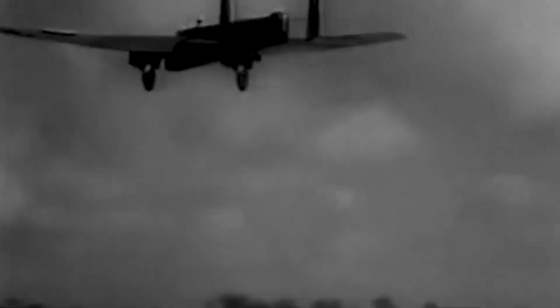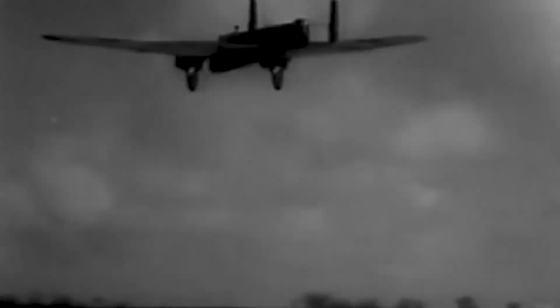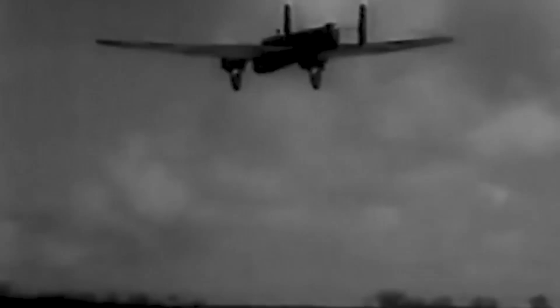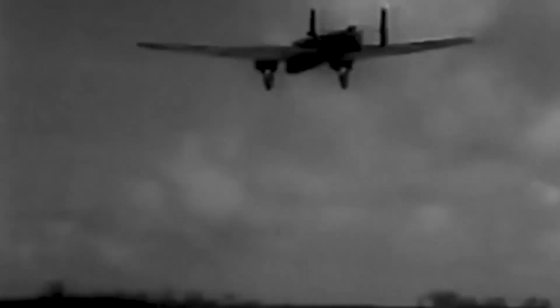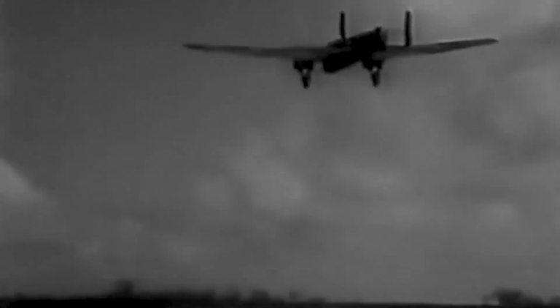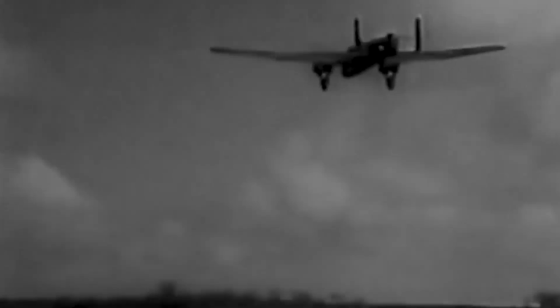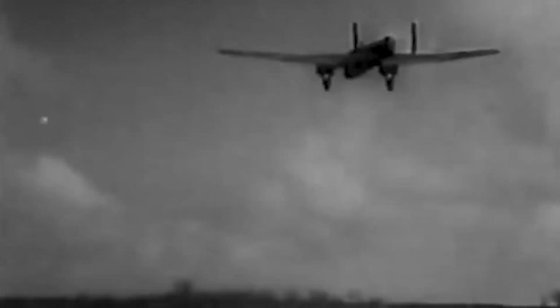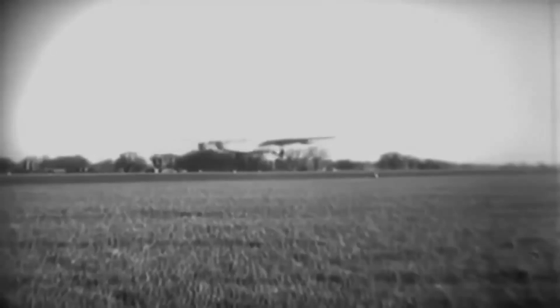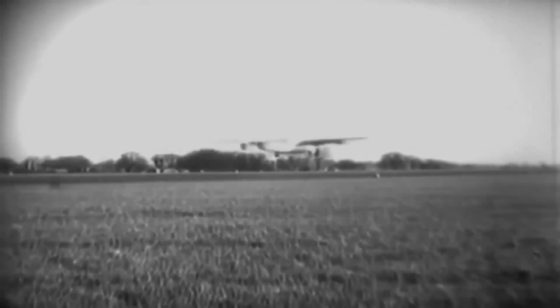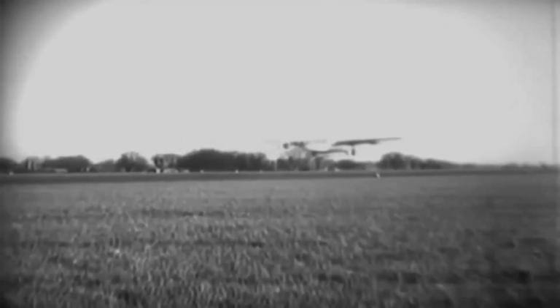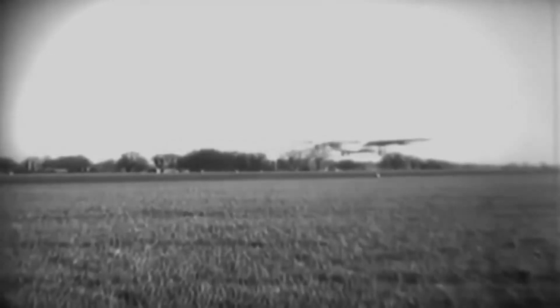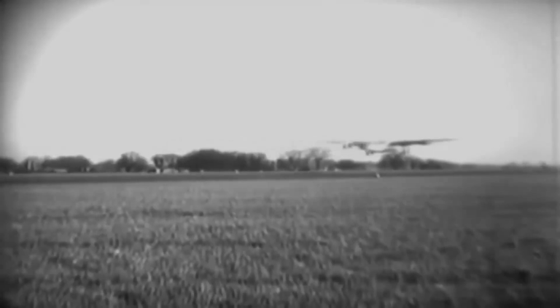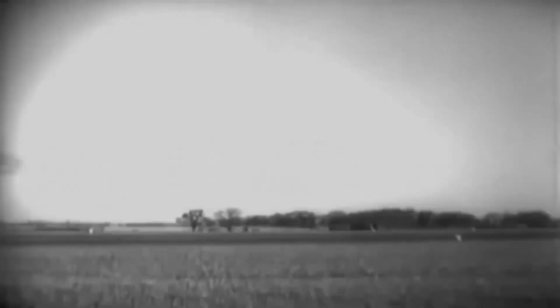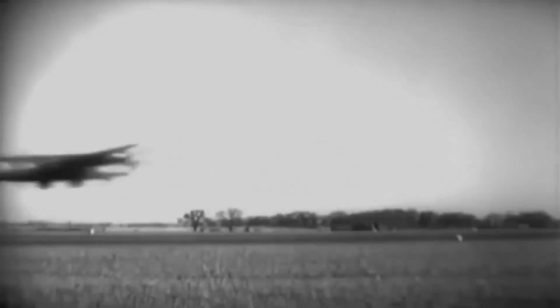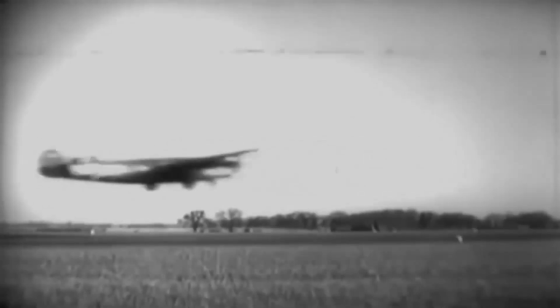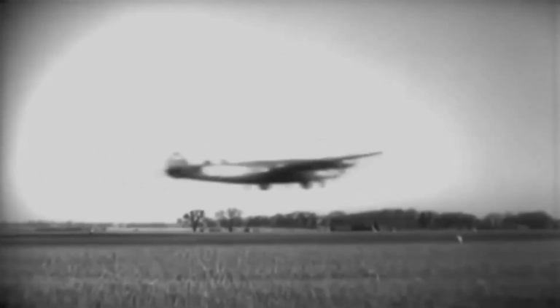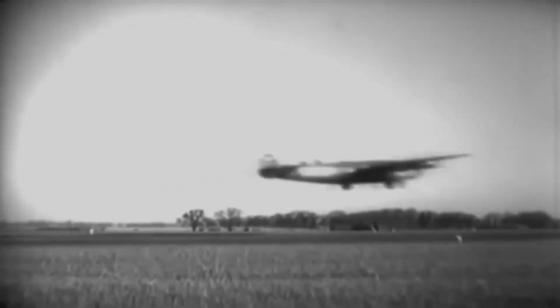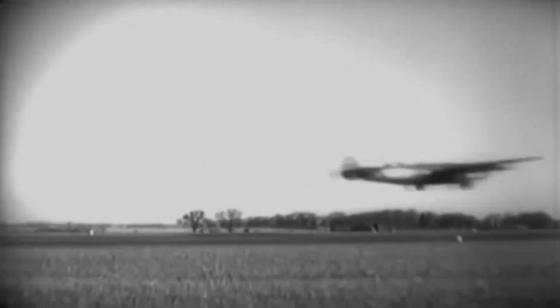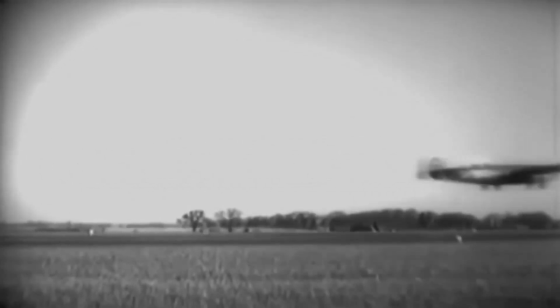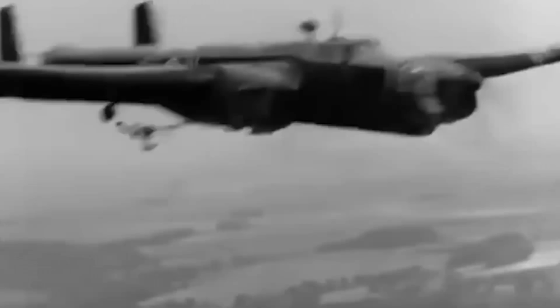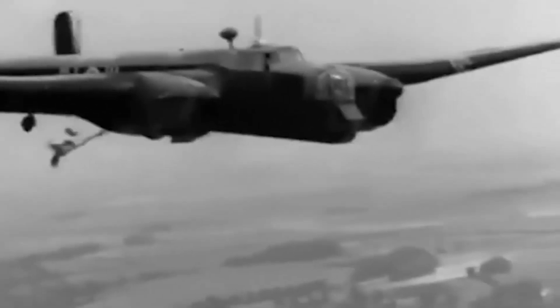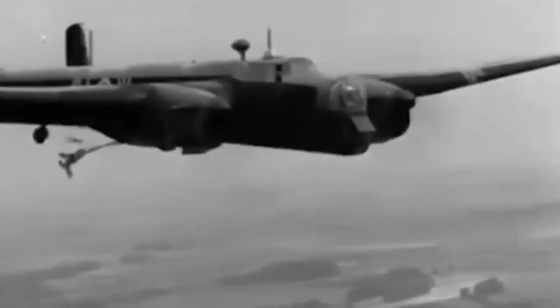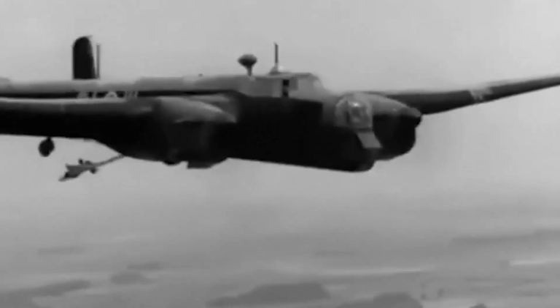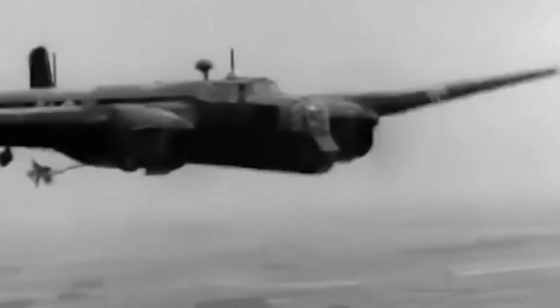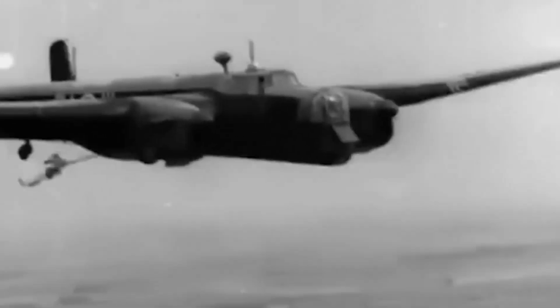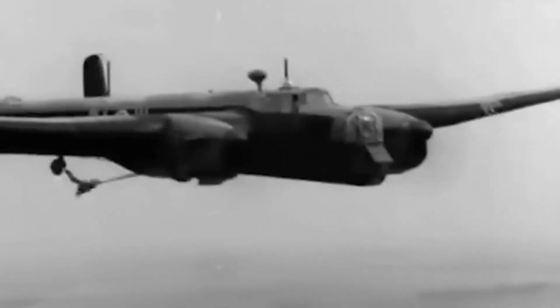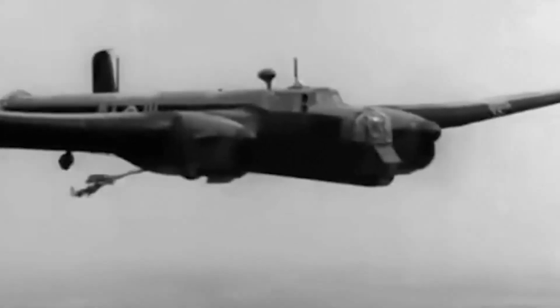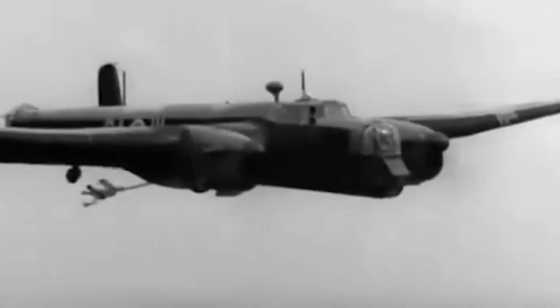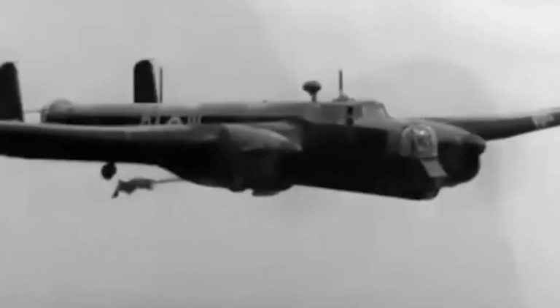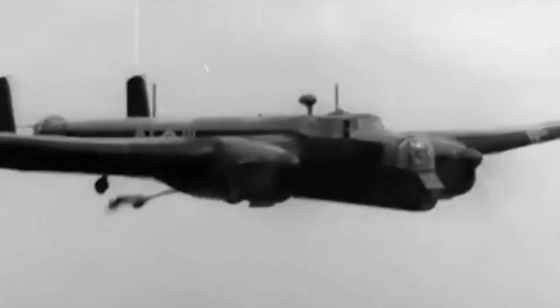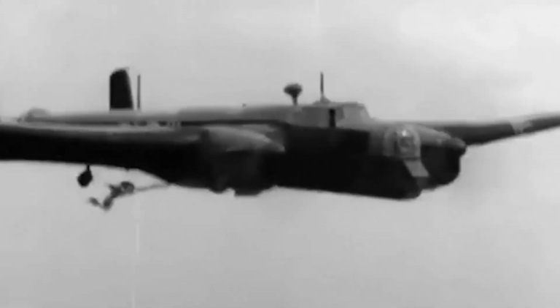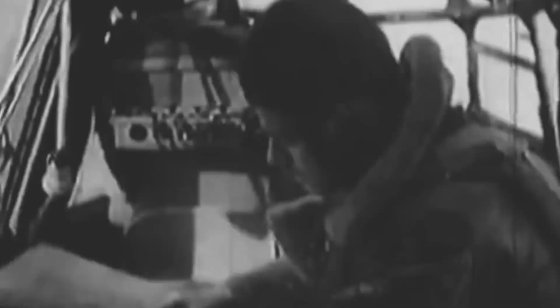Decommissioned in 1945, the Whitley provided the Royal Air Force with an offensive aircraft that was desperately needed.